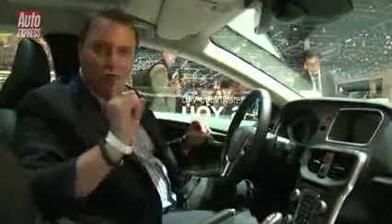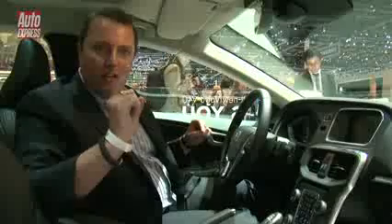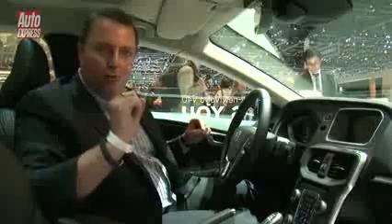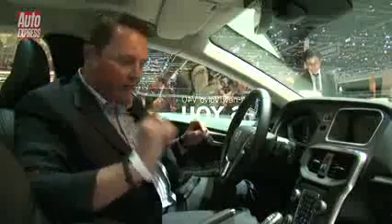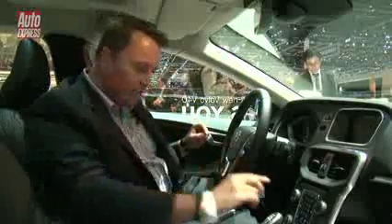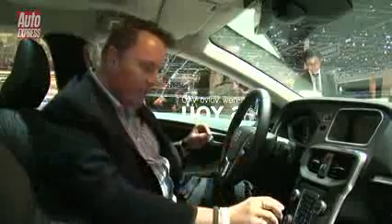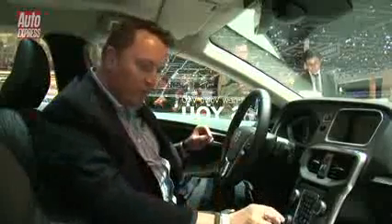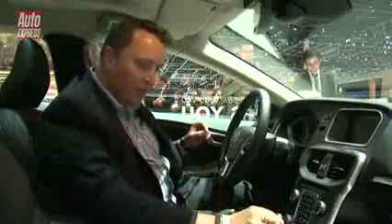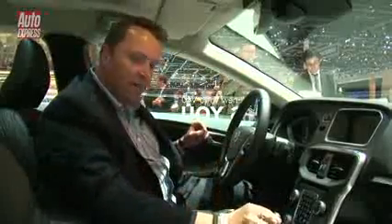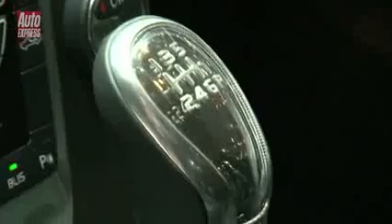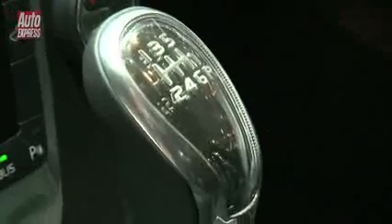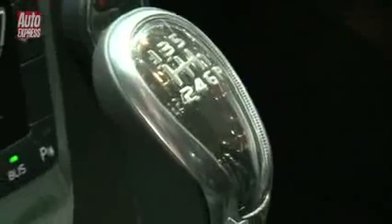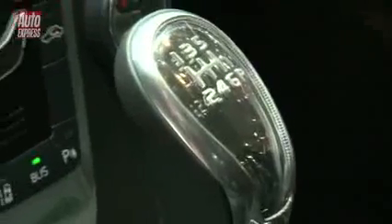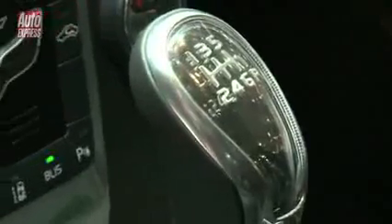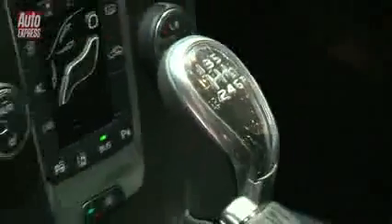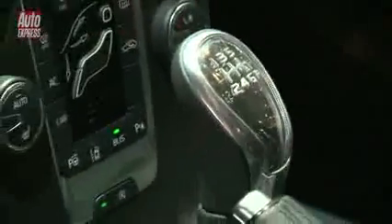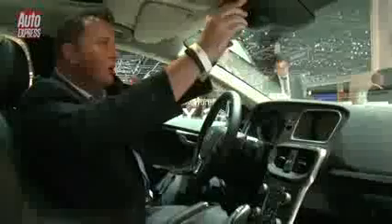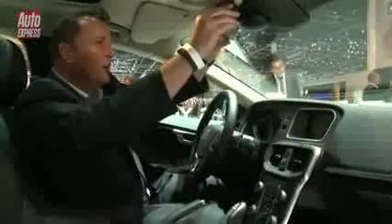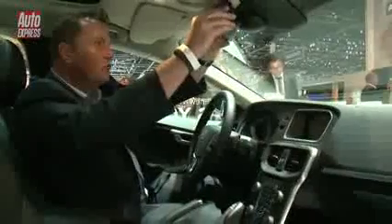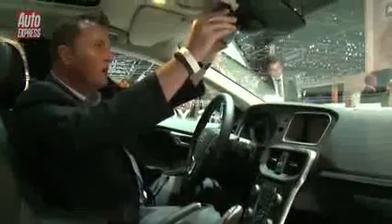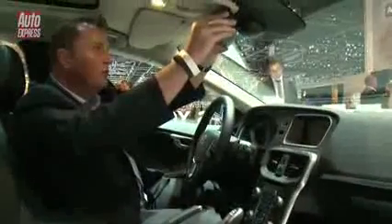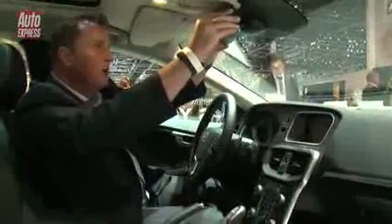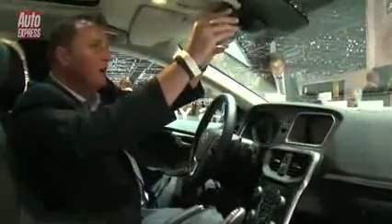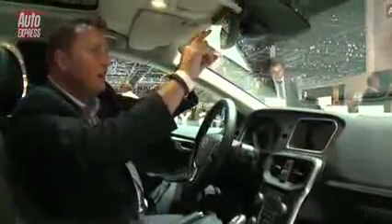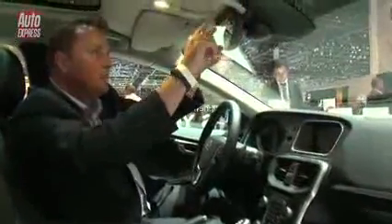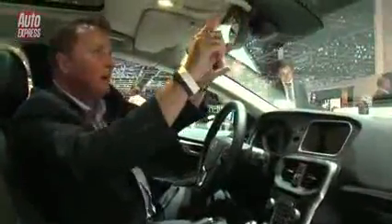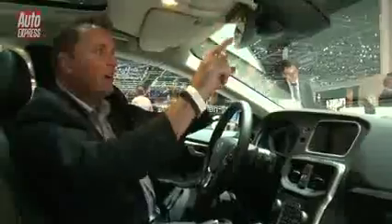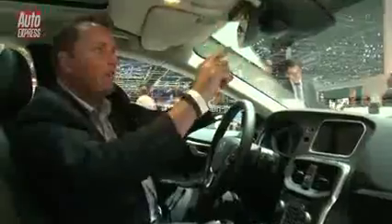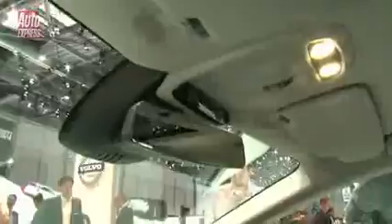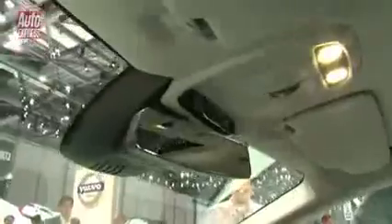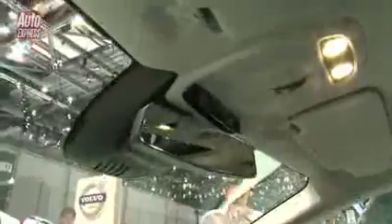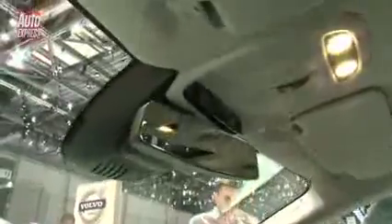Two really cool things: the gear lever is illuminated, and take a look at this rear view mirror — it's a bit like an iPhone, frameless.